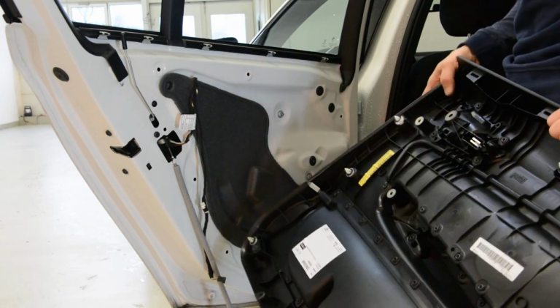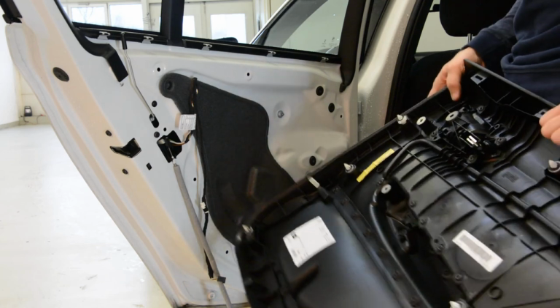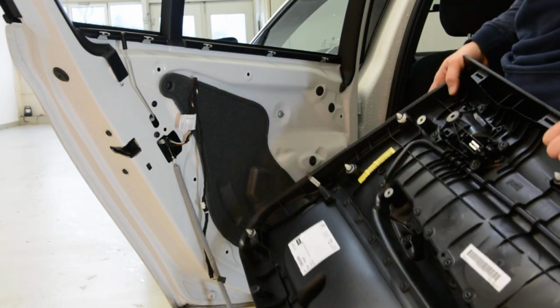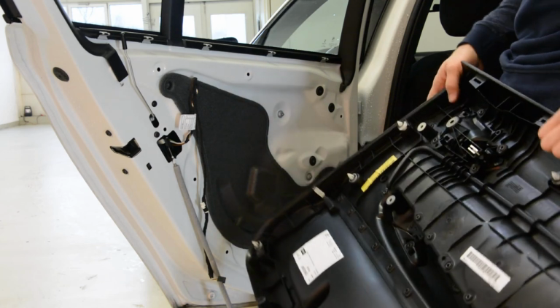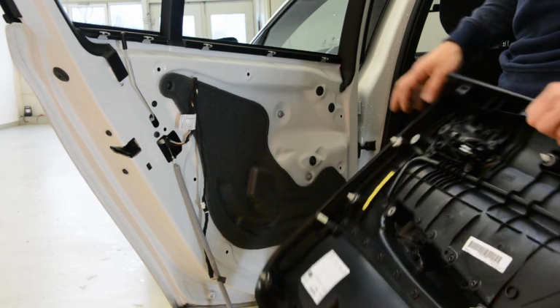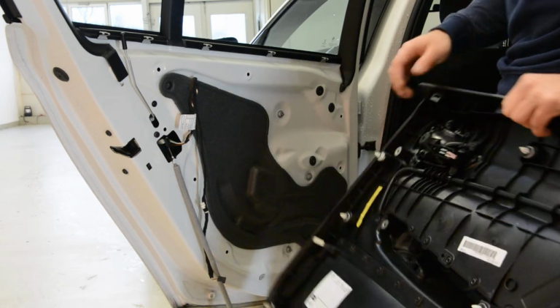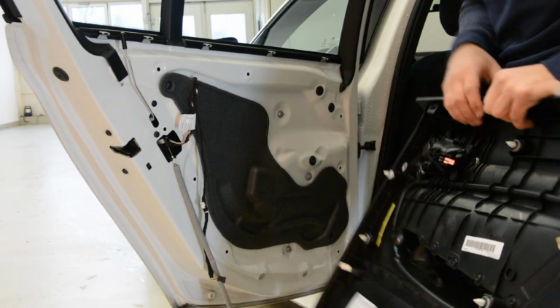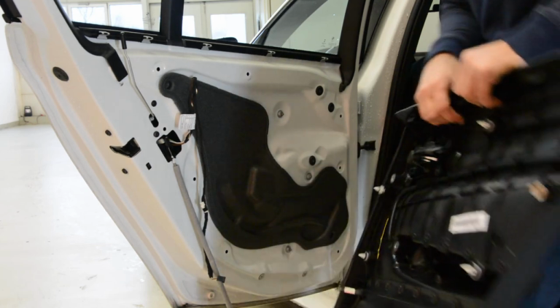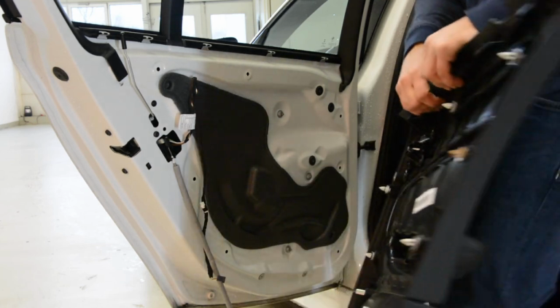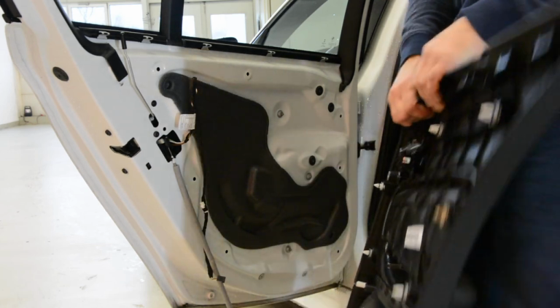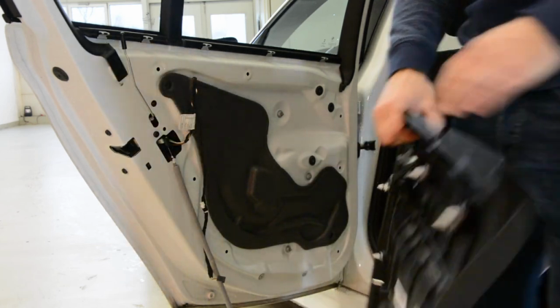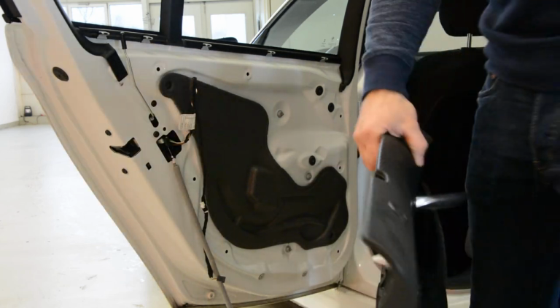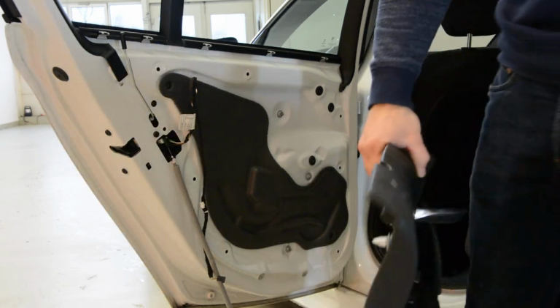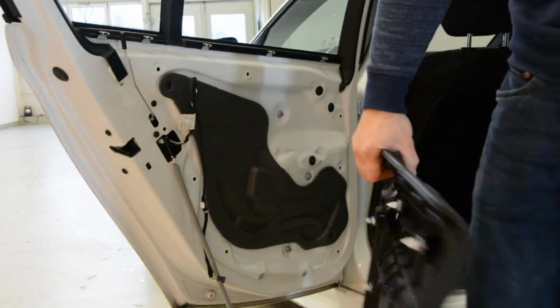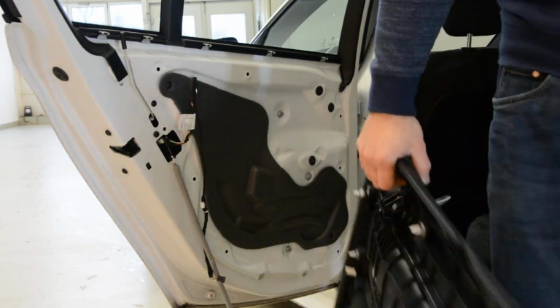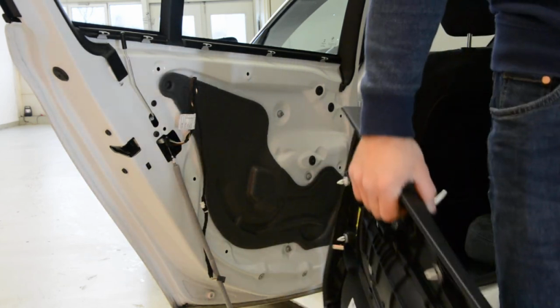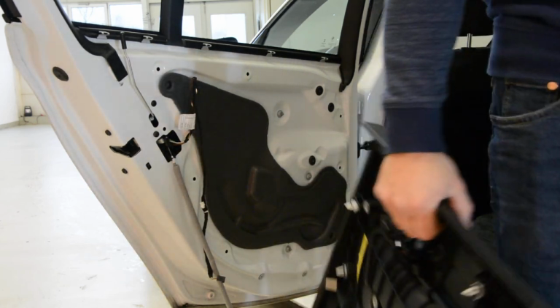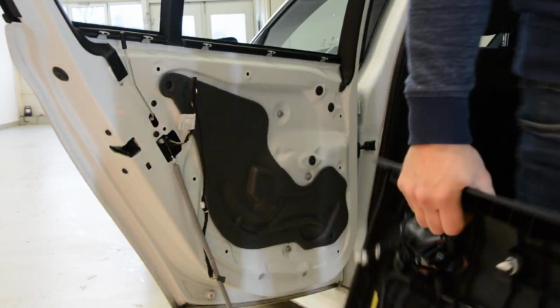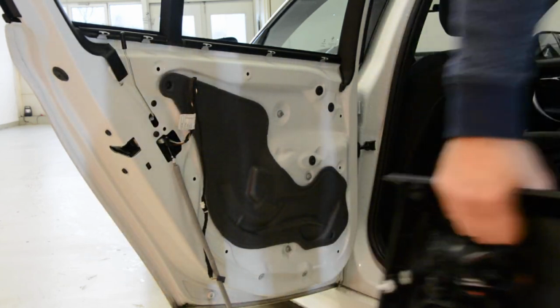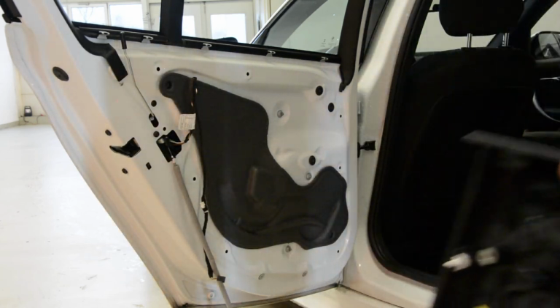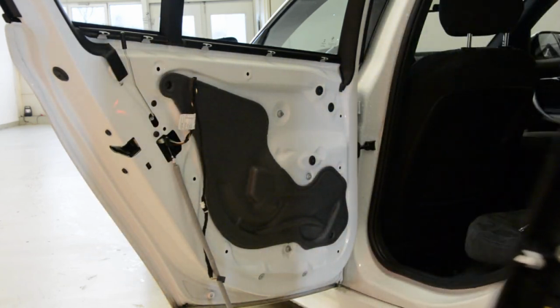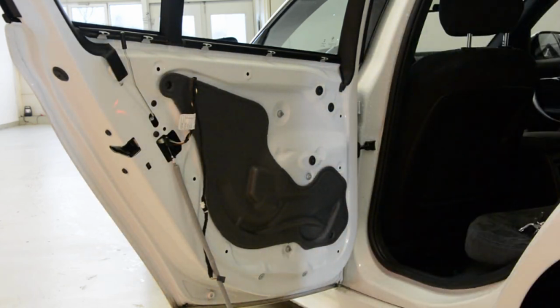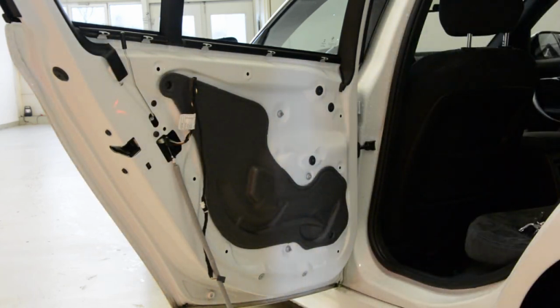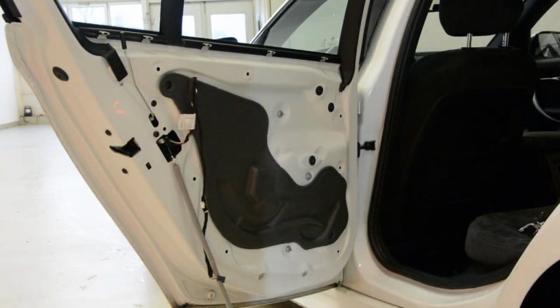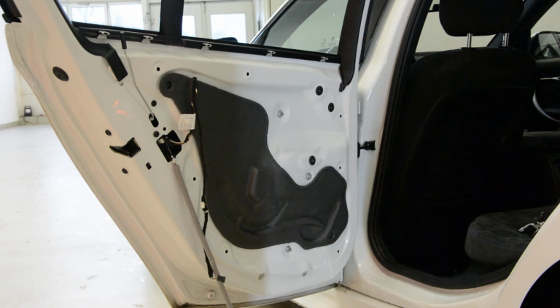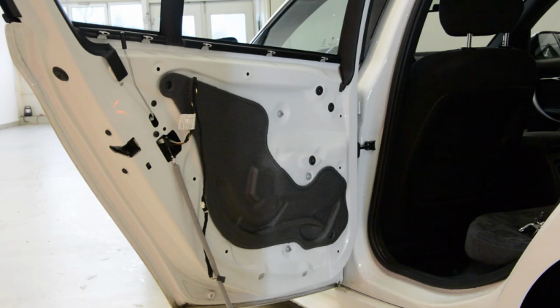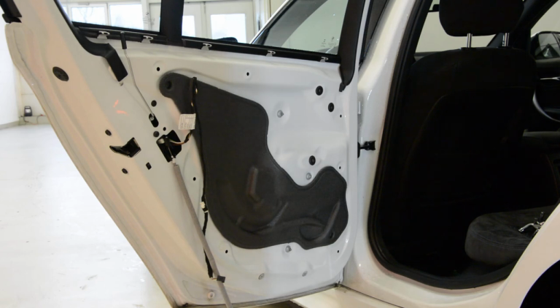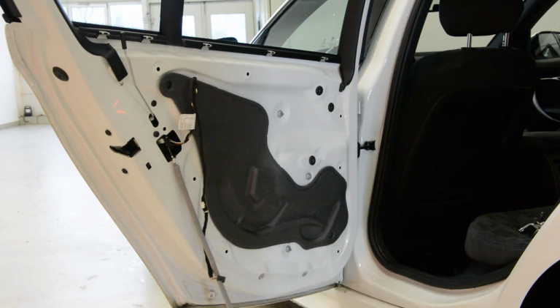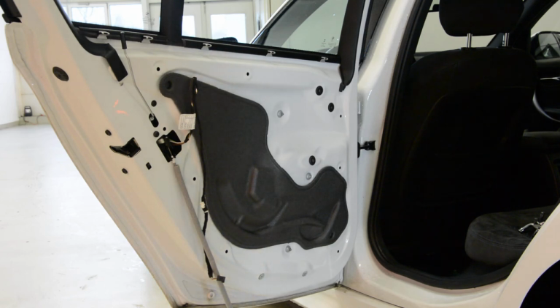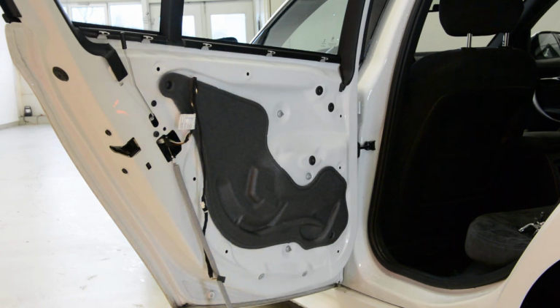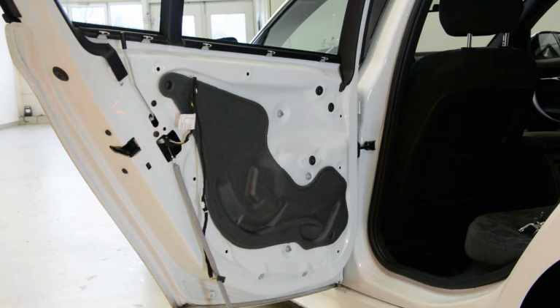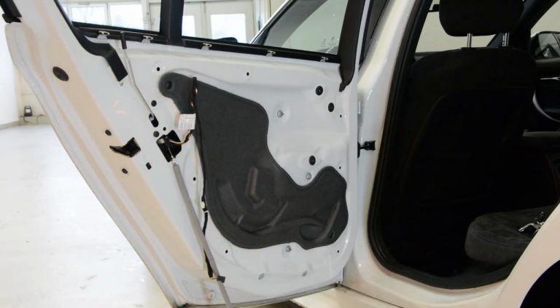This is it — how you remove the door panel. Thank you and bye bye.